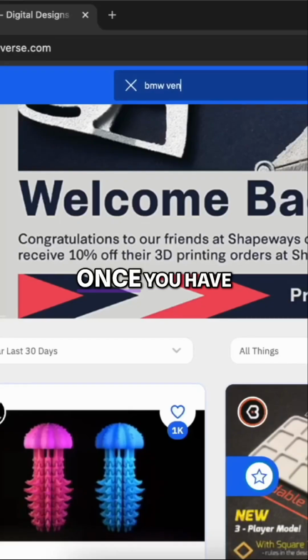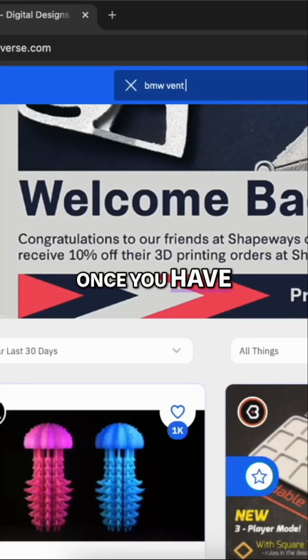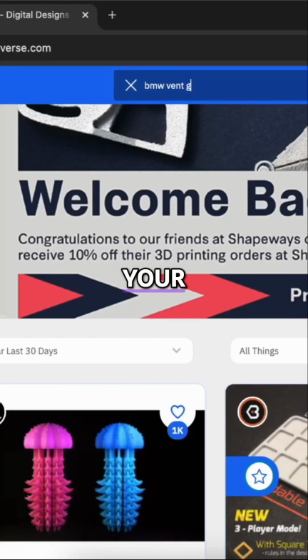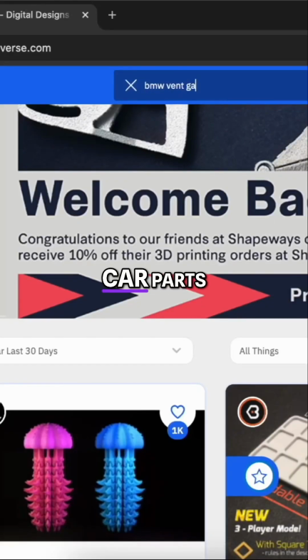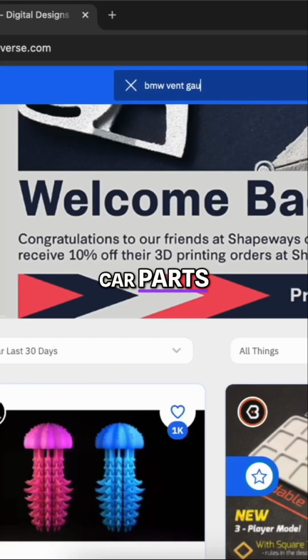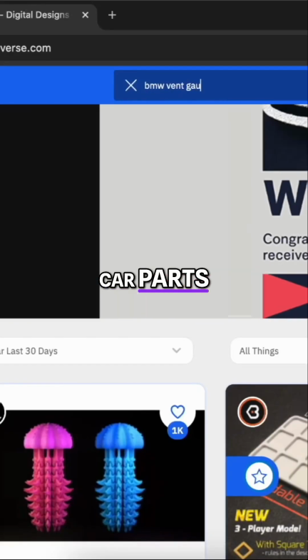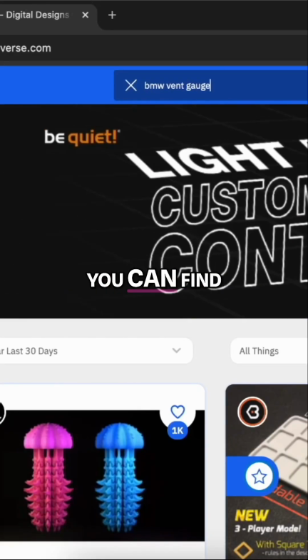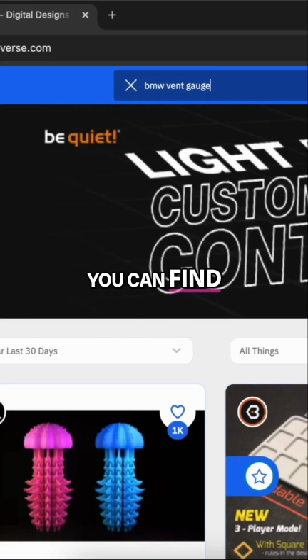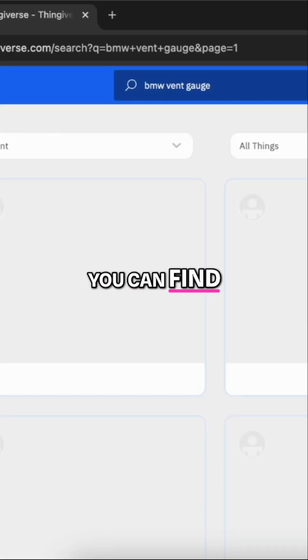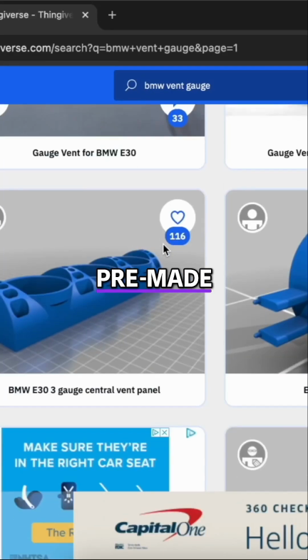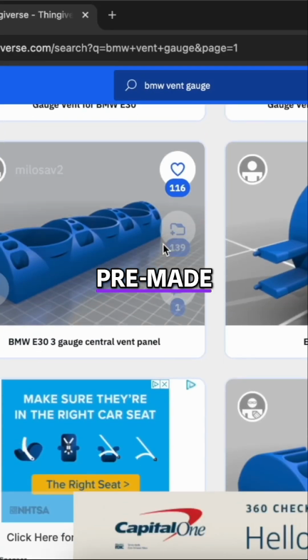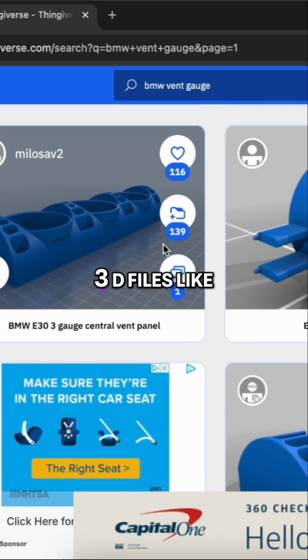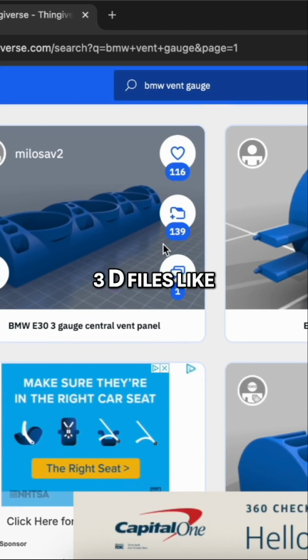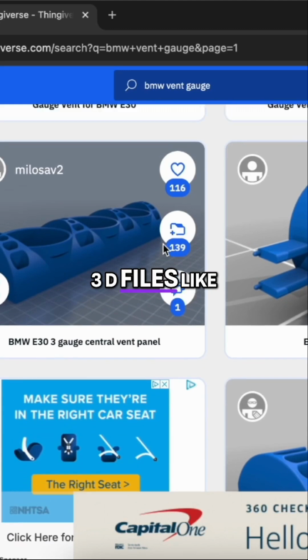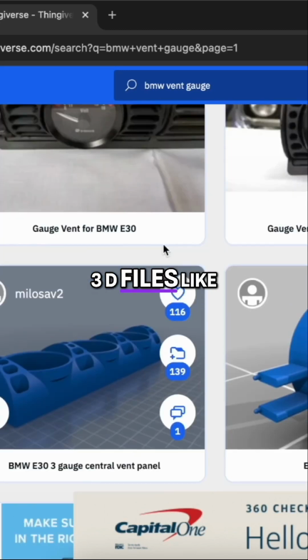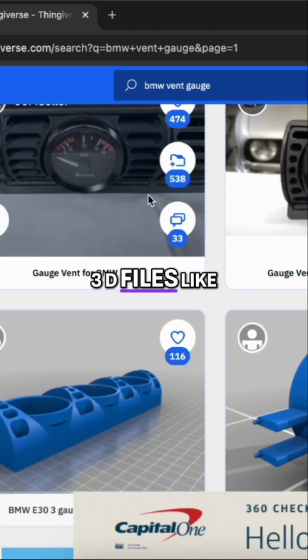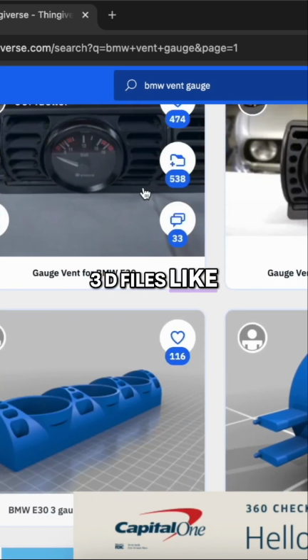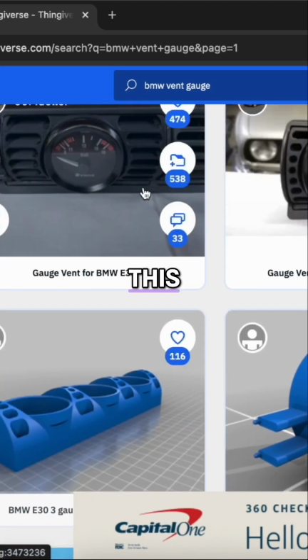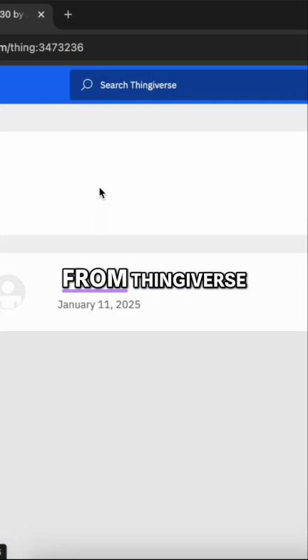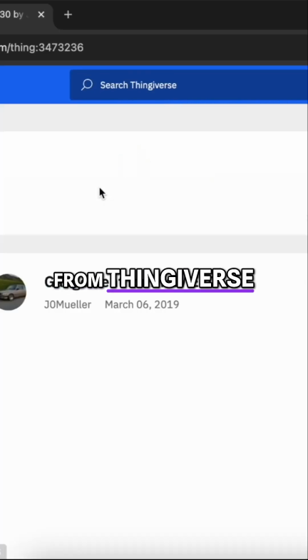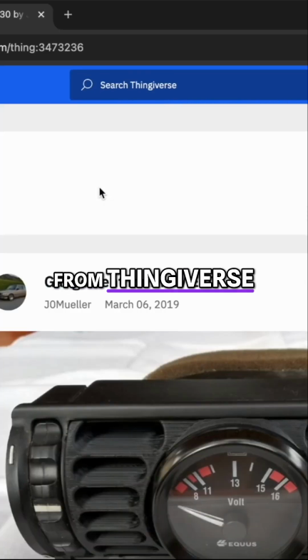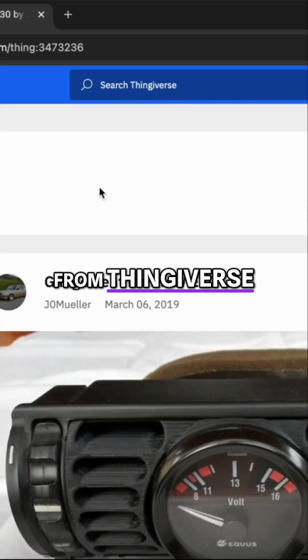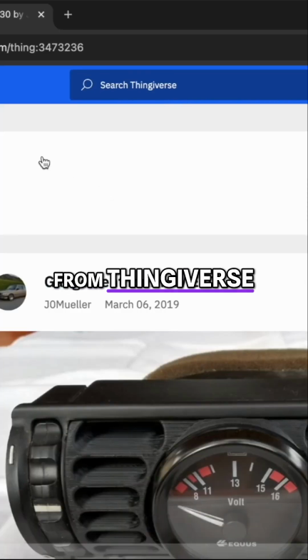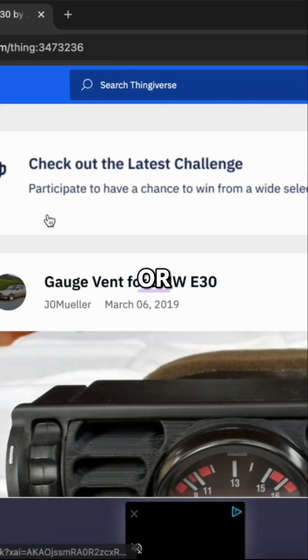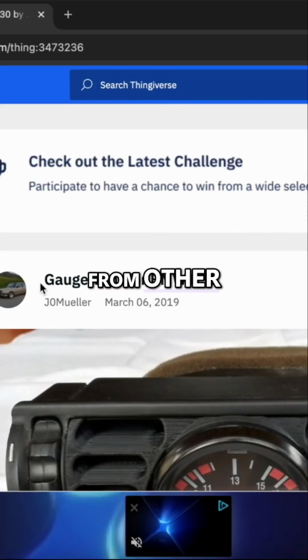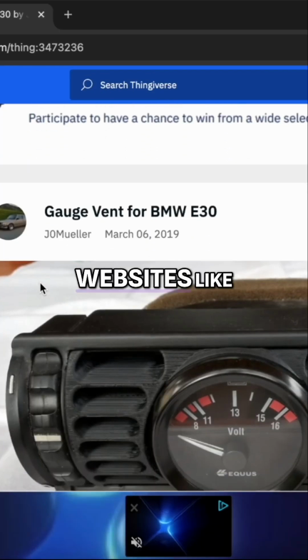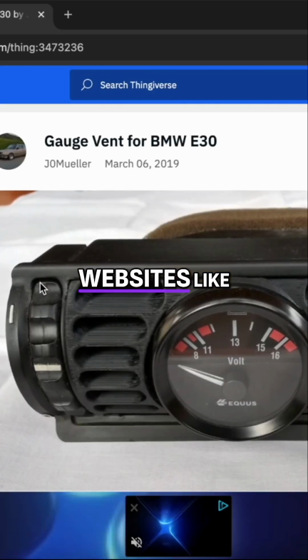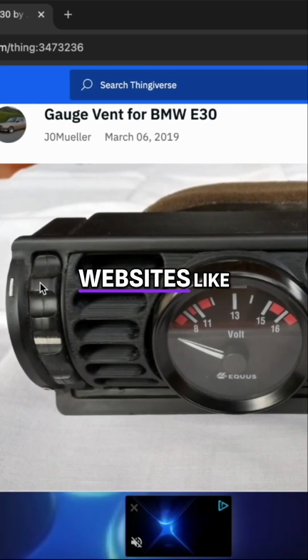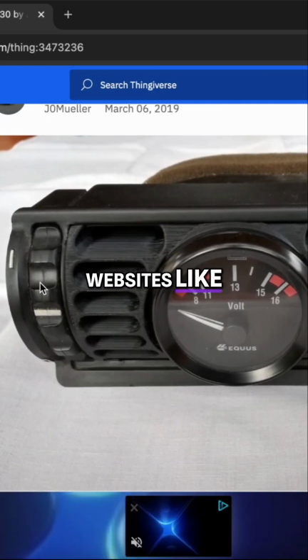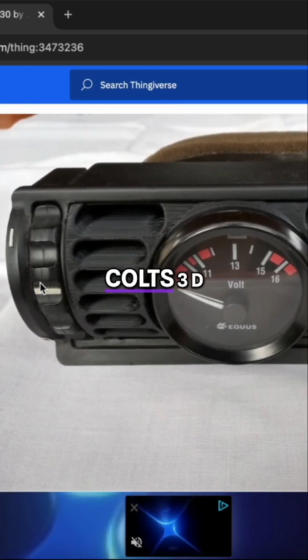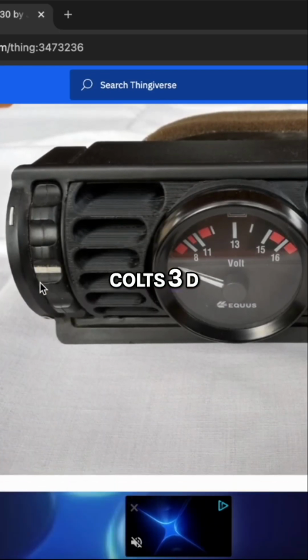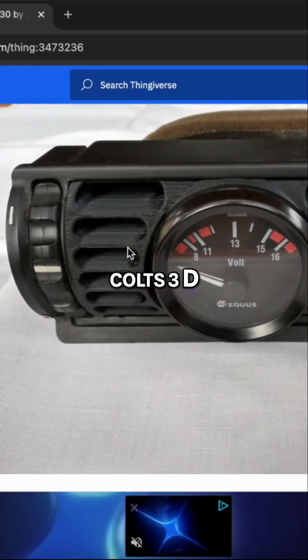Once you have your car parts, you can find pre-made 3D files like this from Thingiverse or from other websites like Colts 3D.